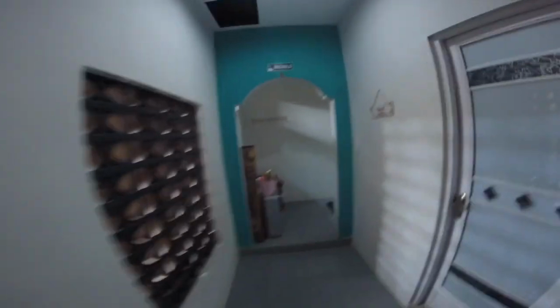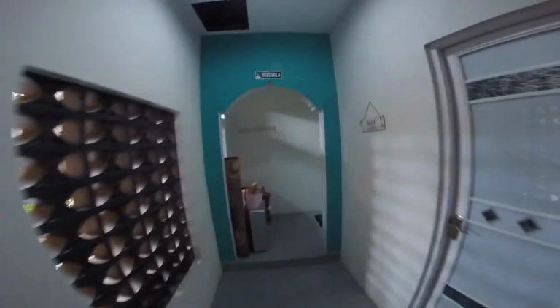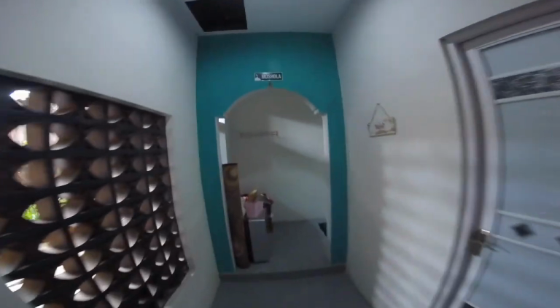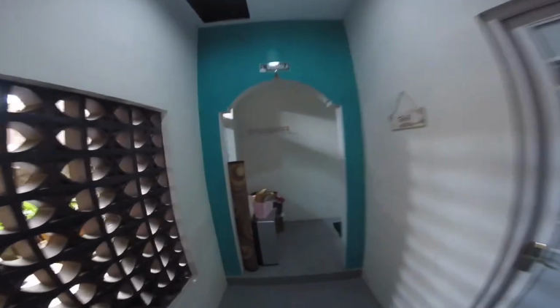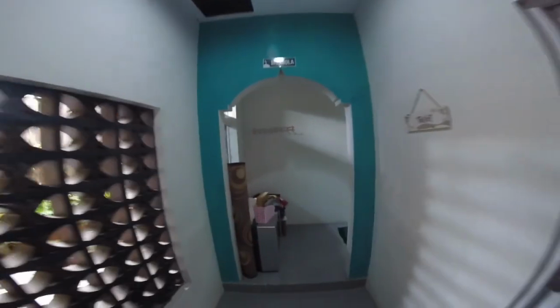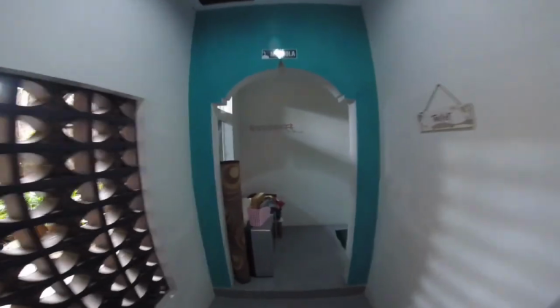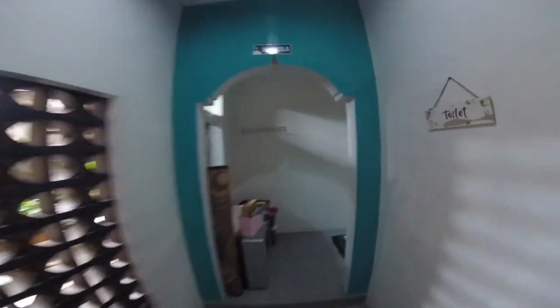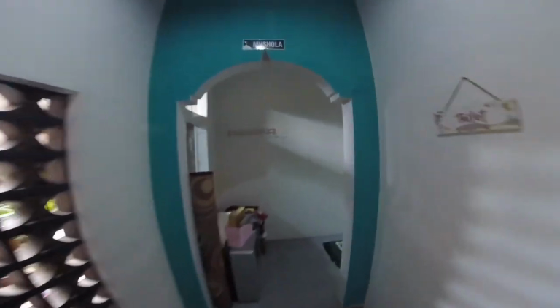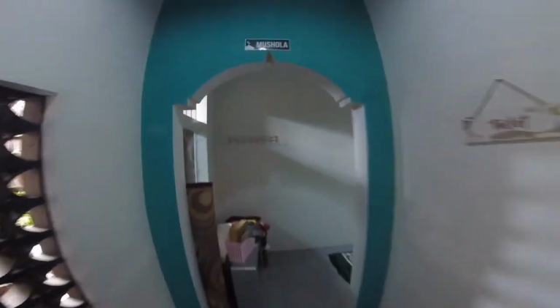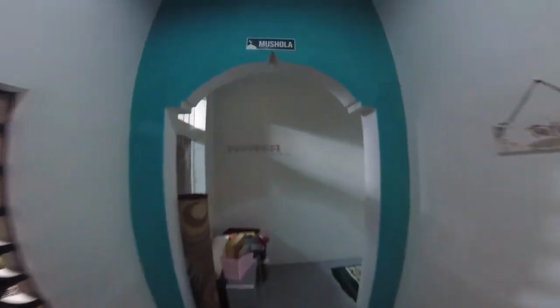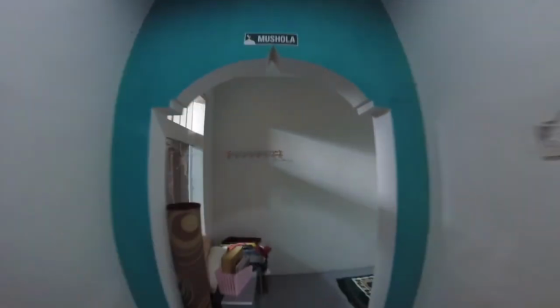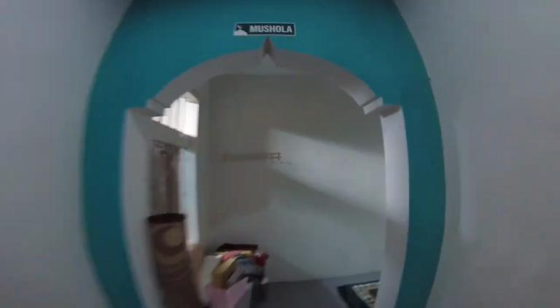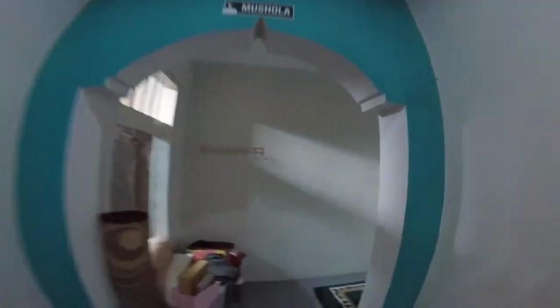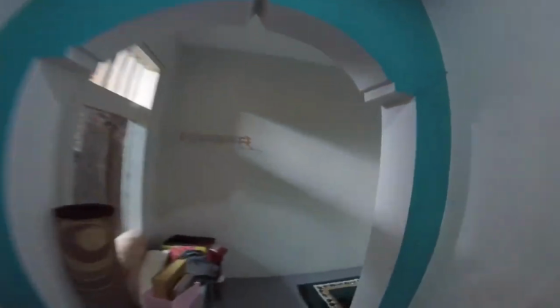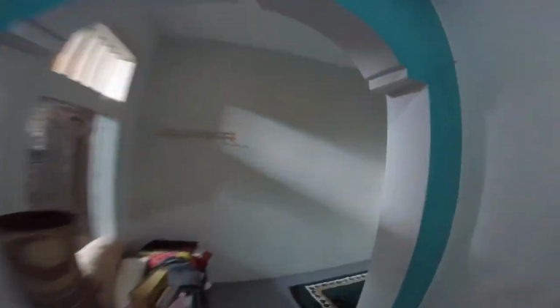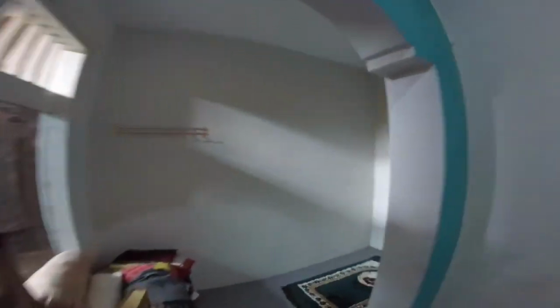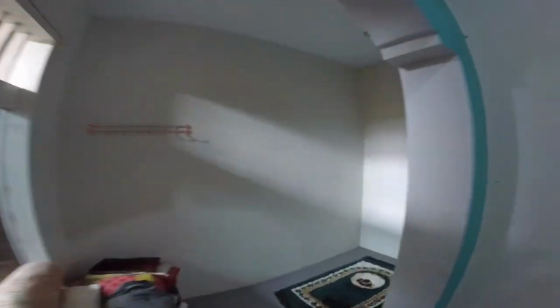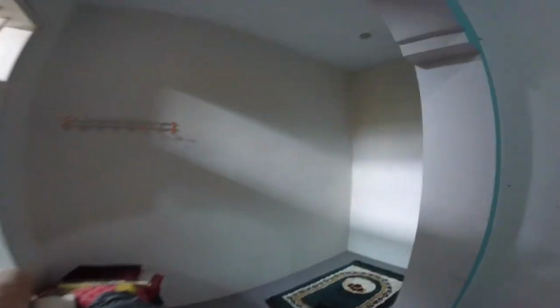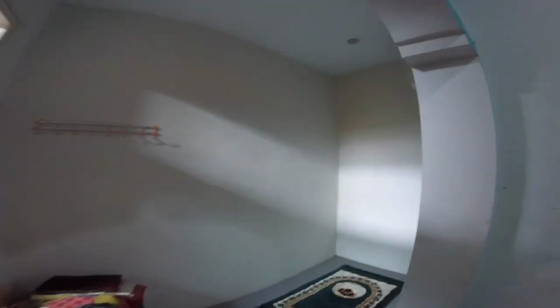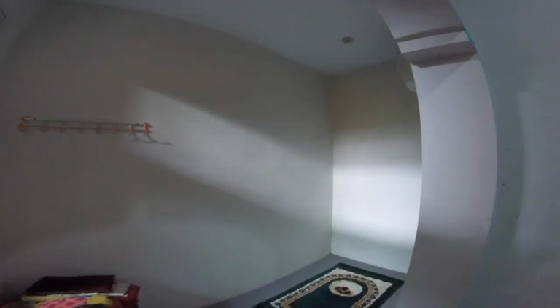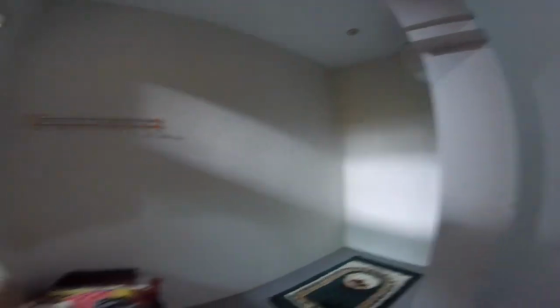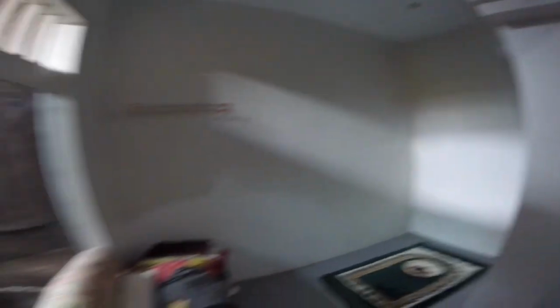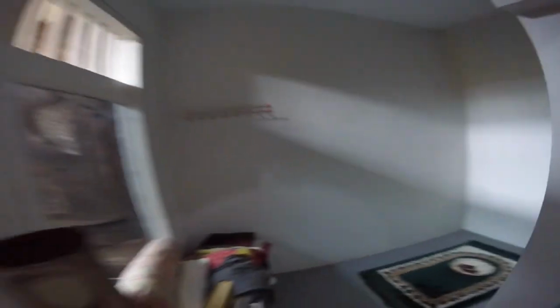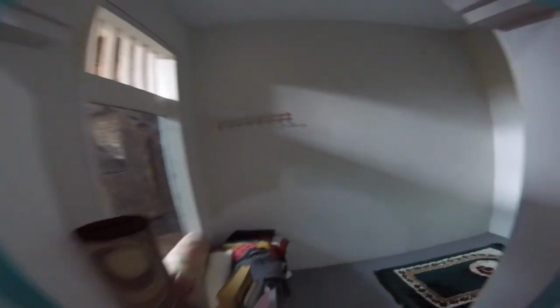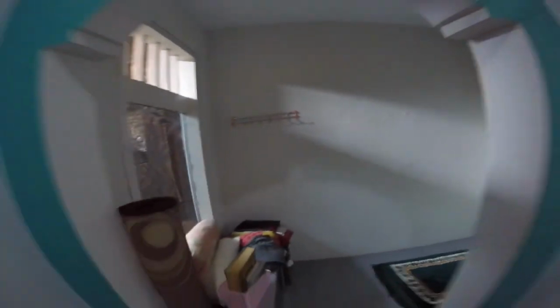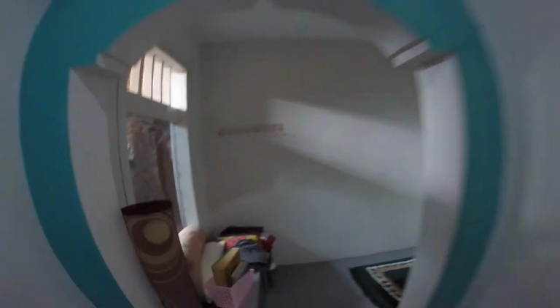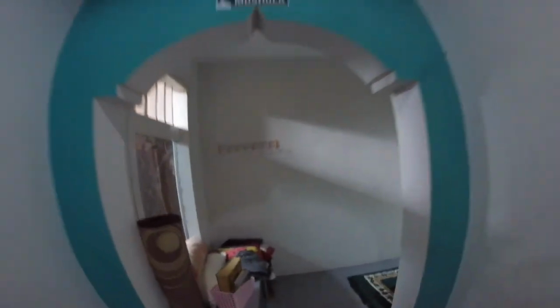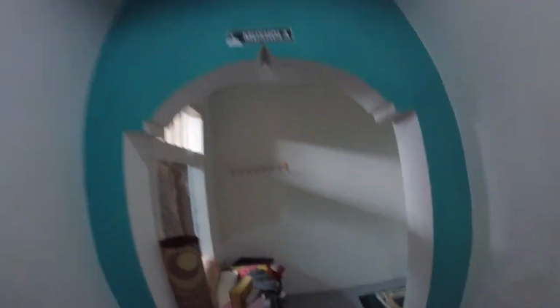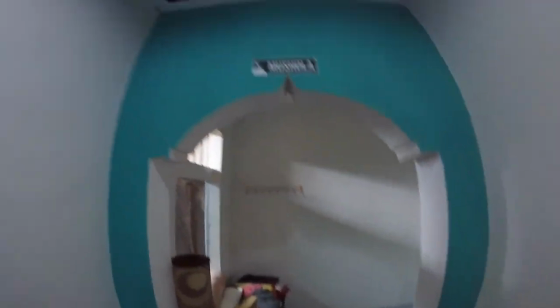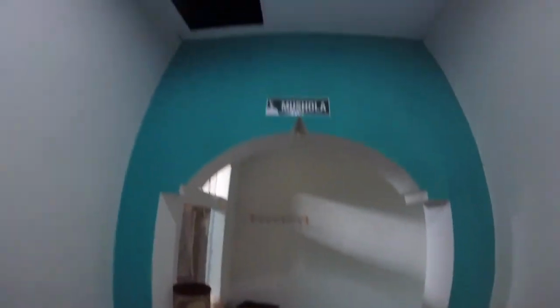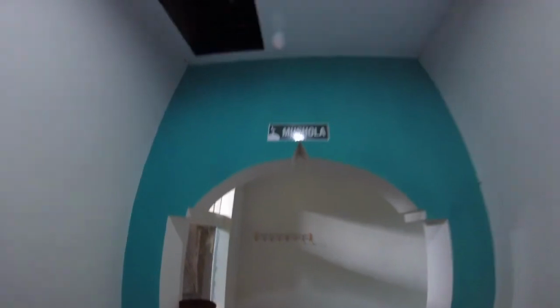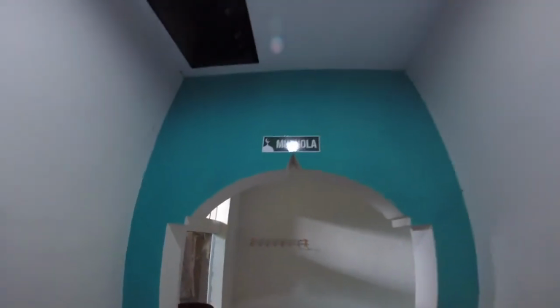There's a little musola, which is a little prayer room.